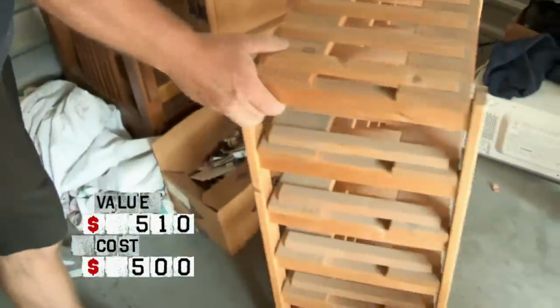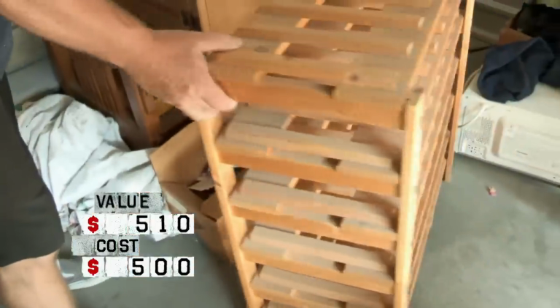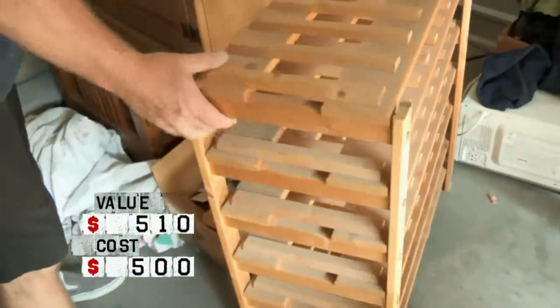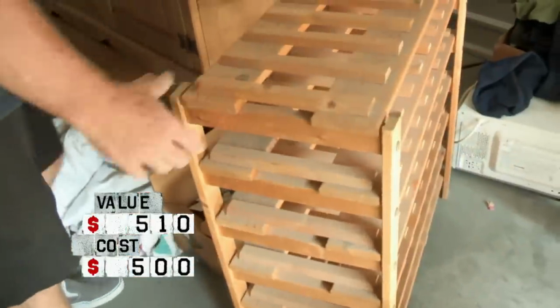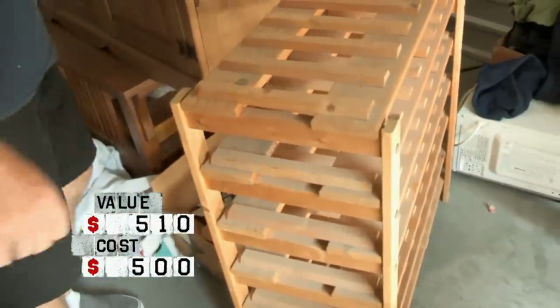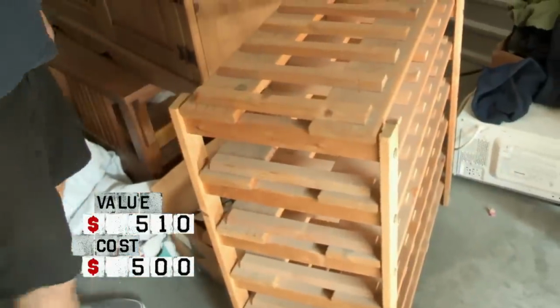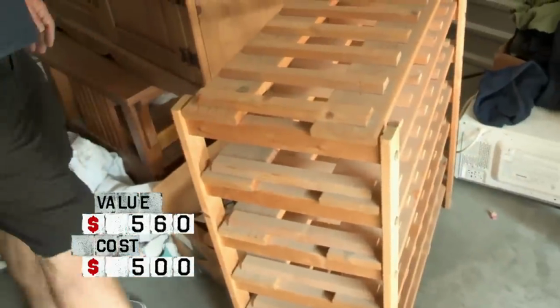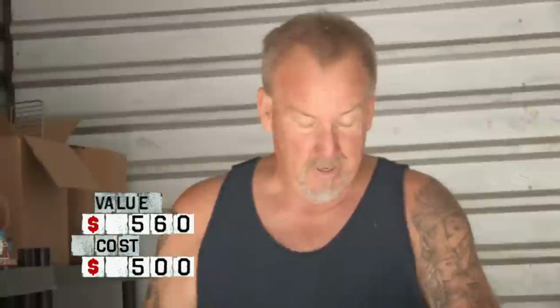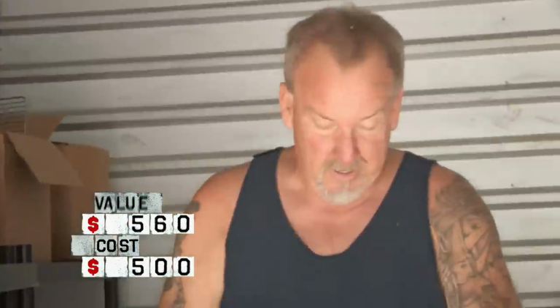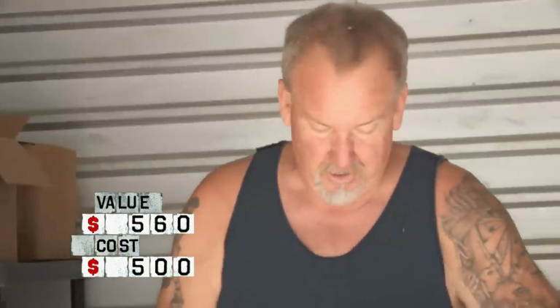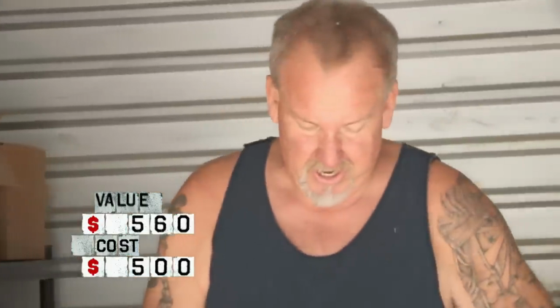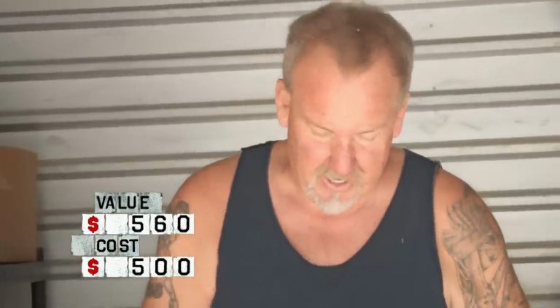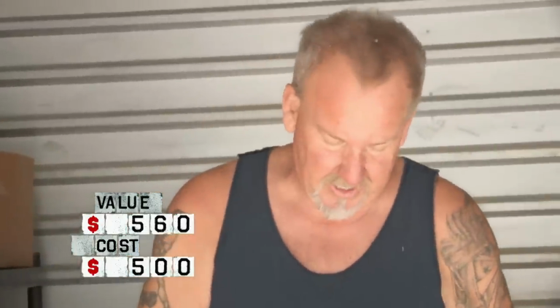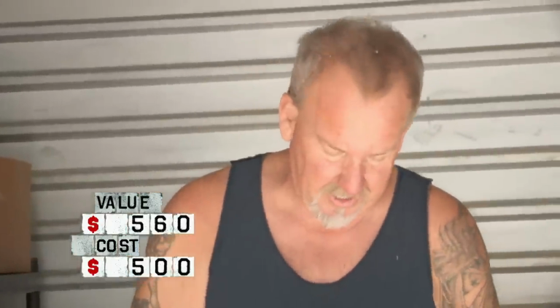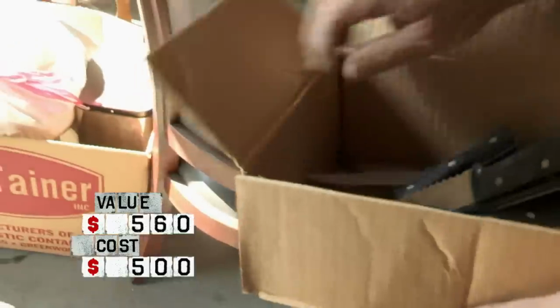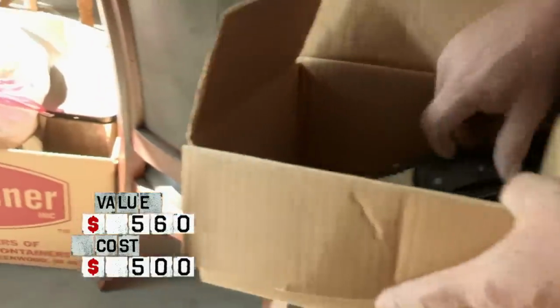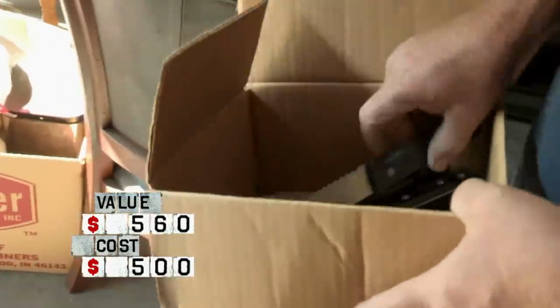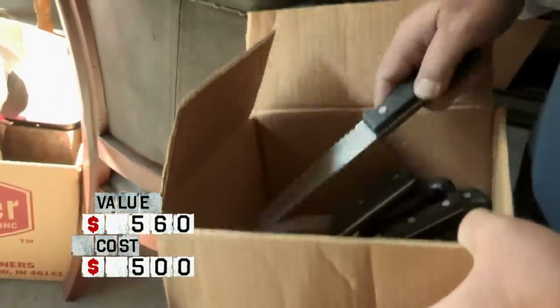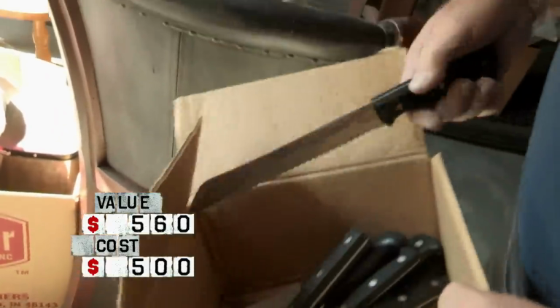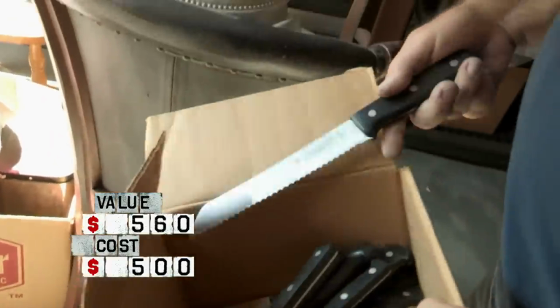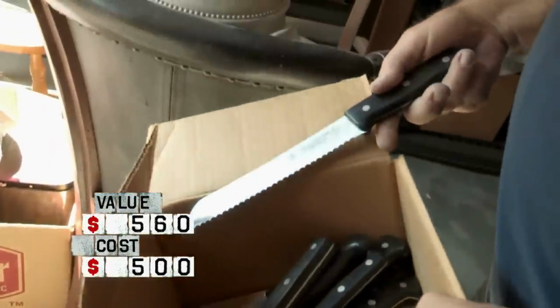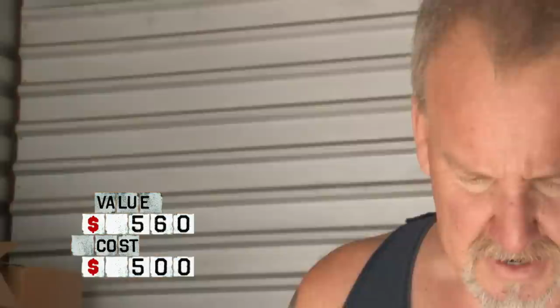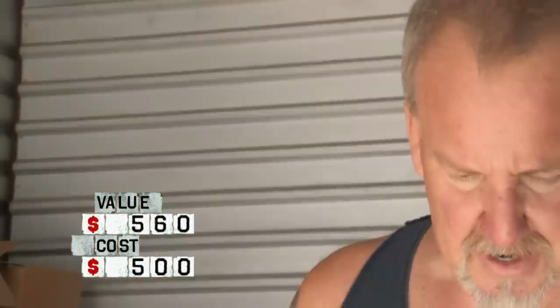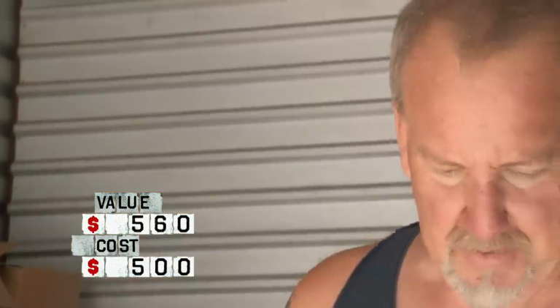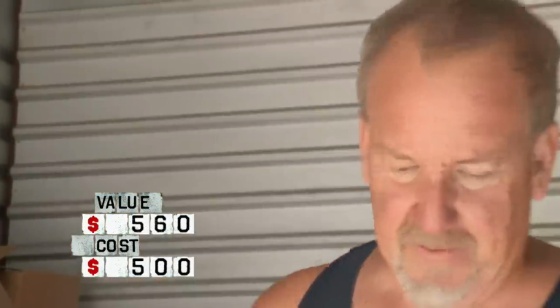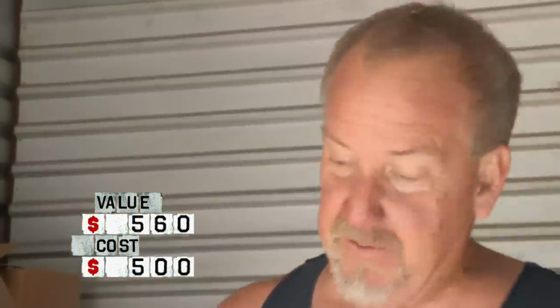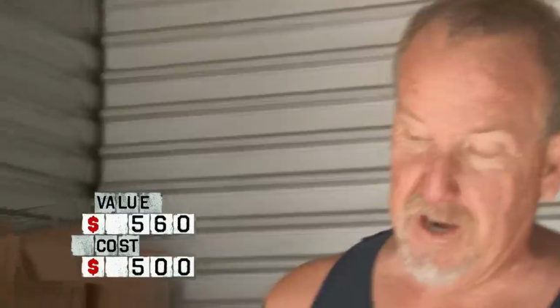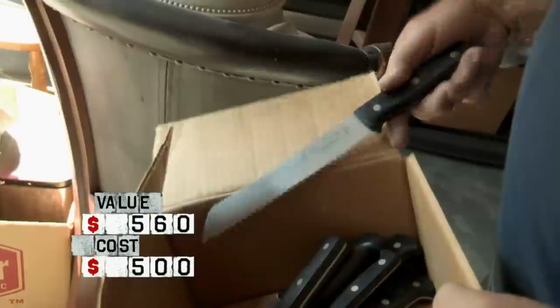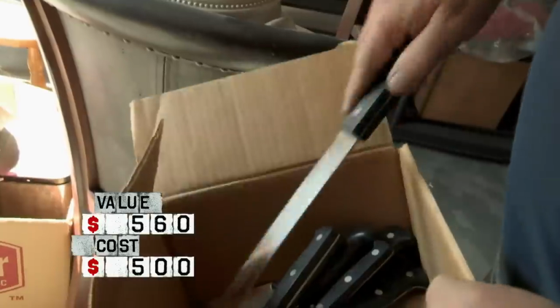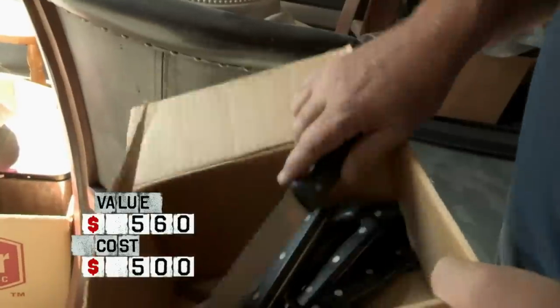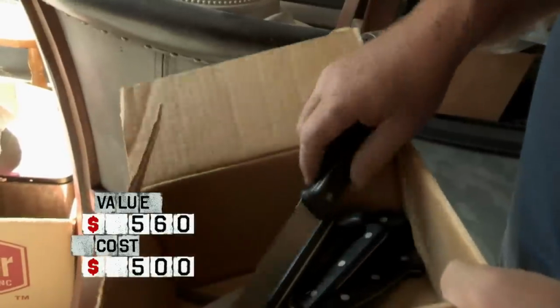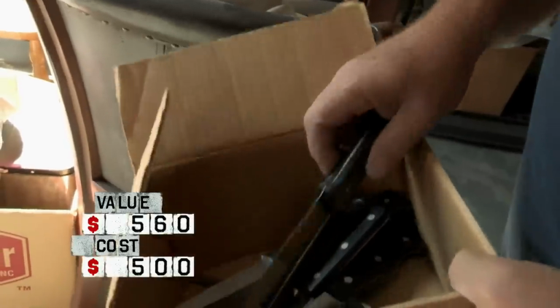Wine rack's $50. These are J.R. Hinckley's — these are very, very expensive knives. There's about $50 worth of knives right here.